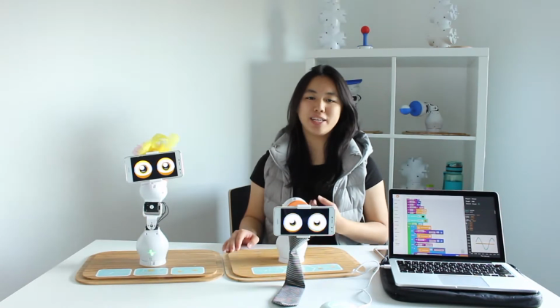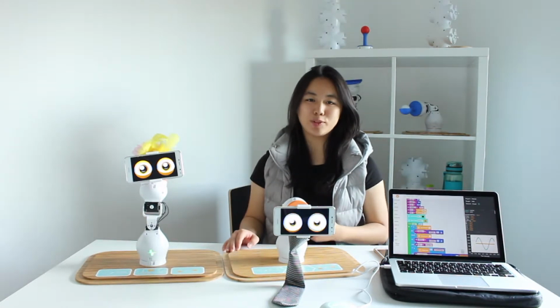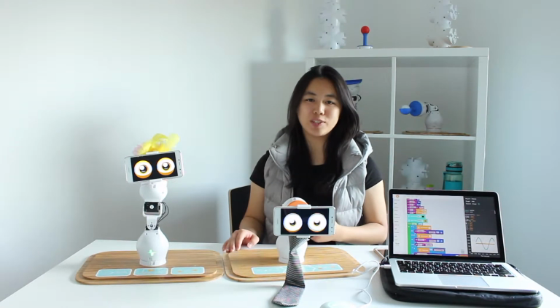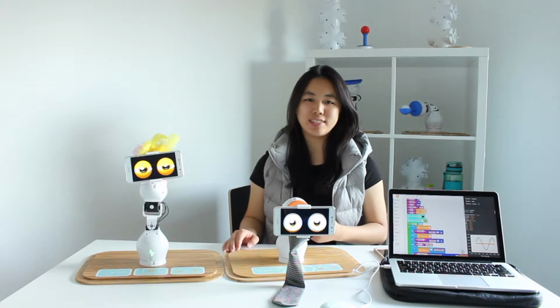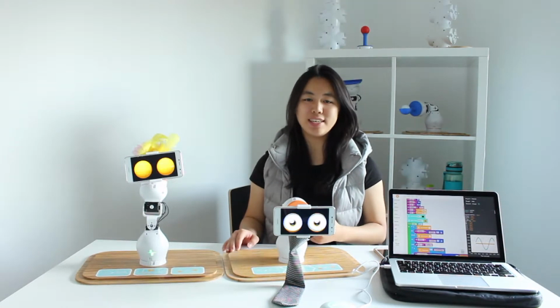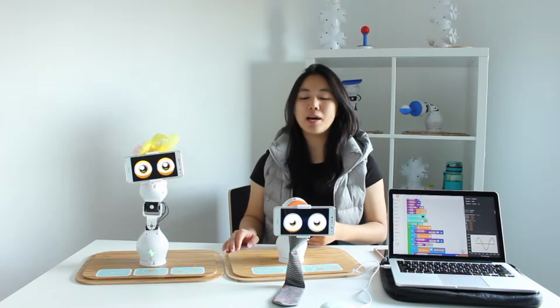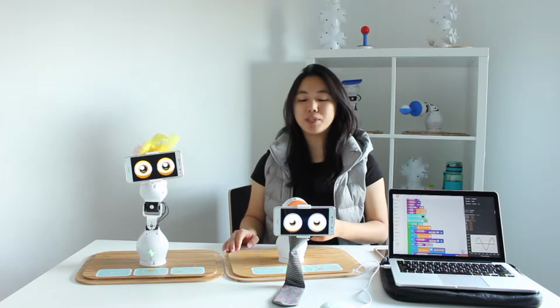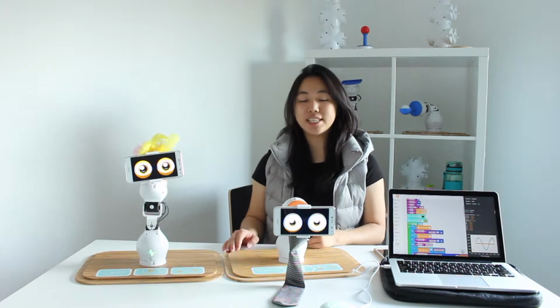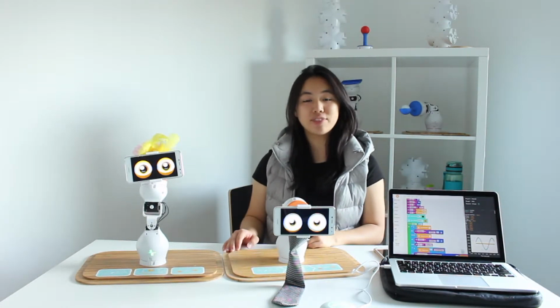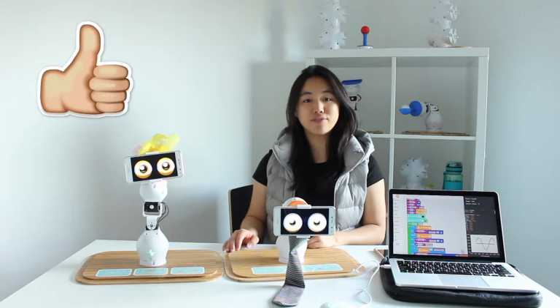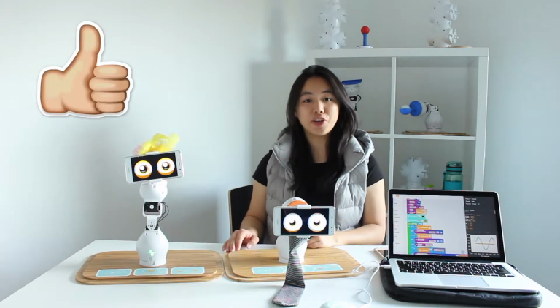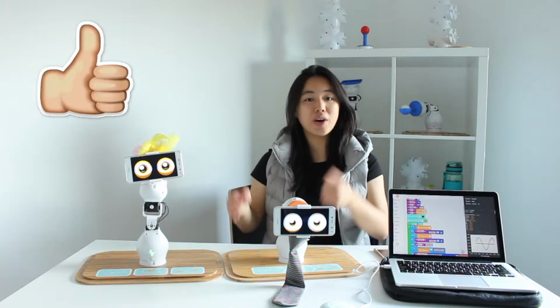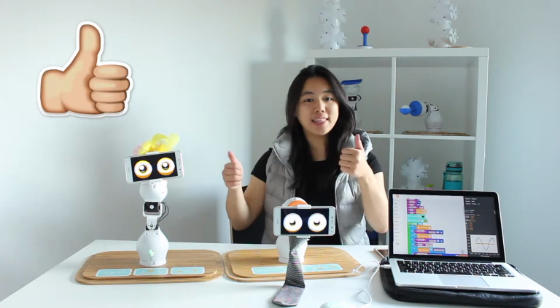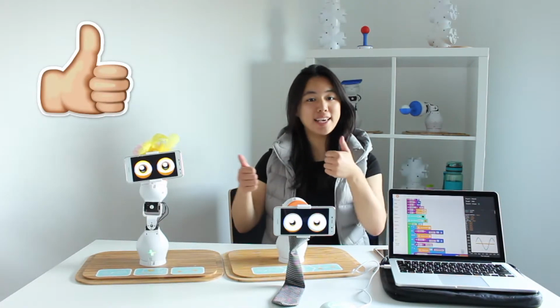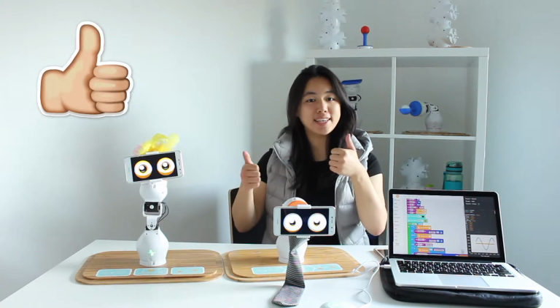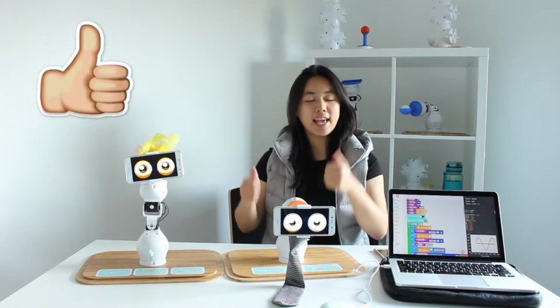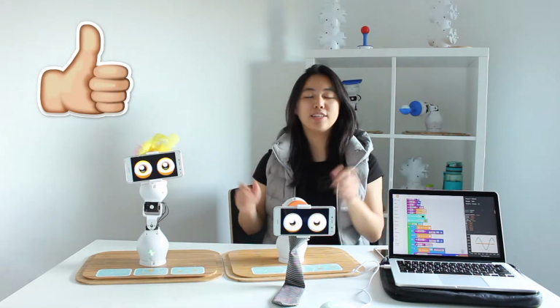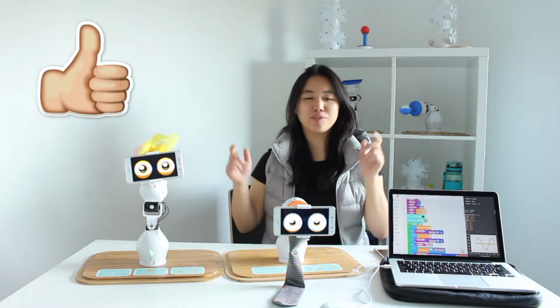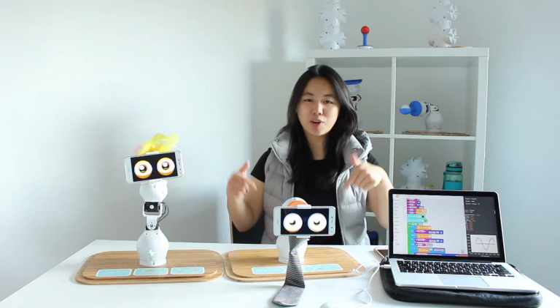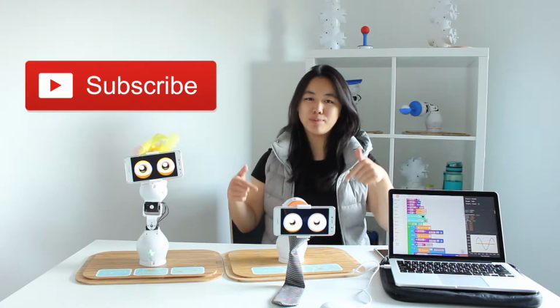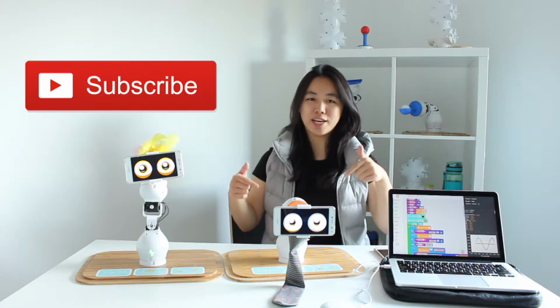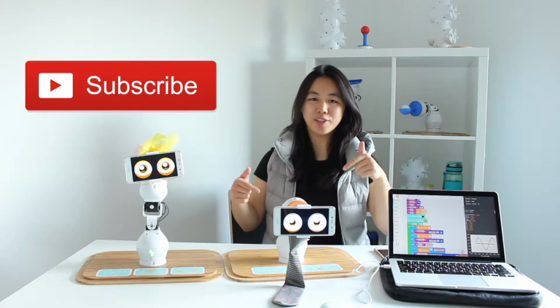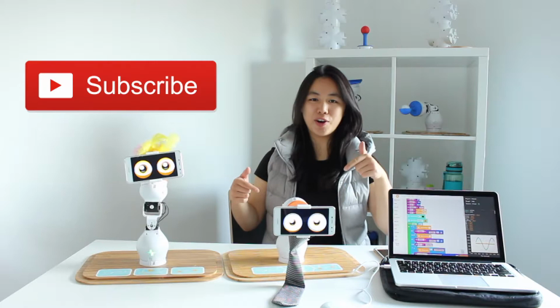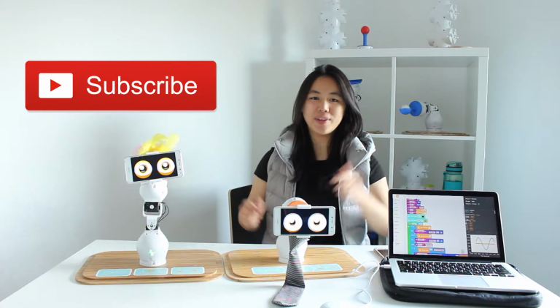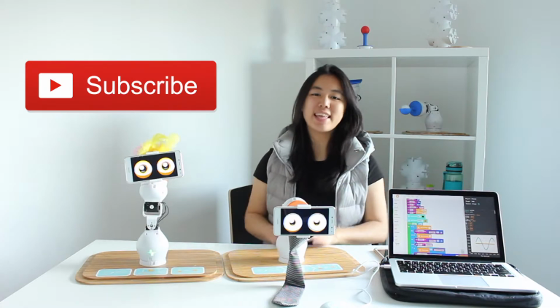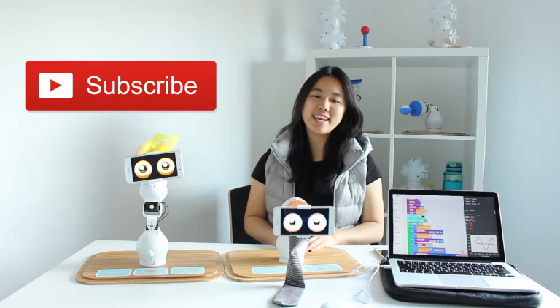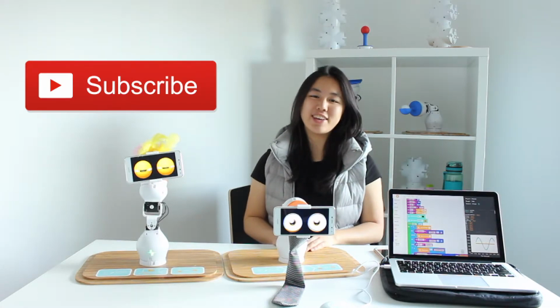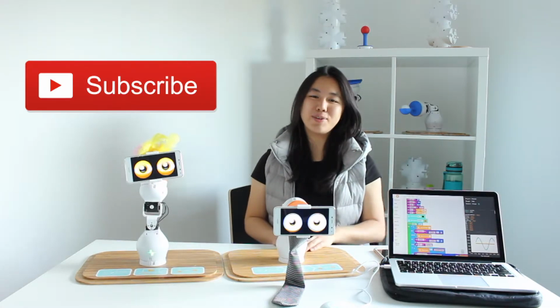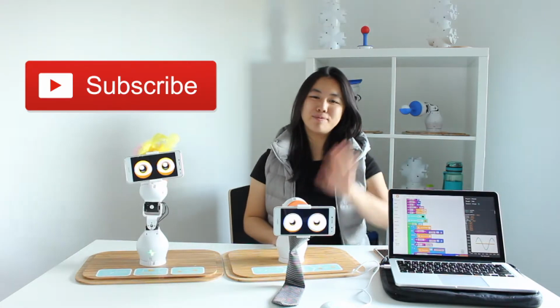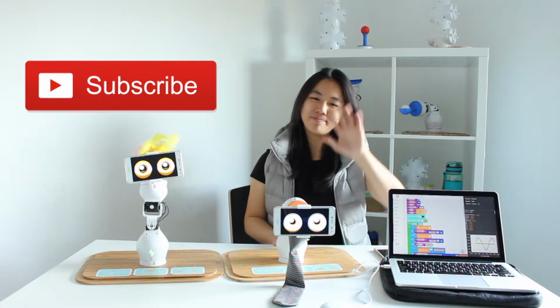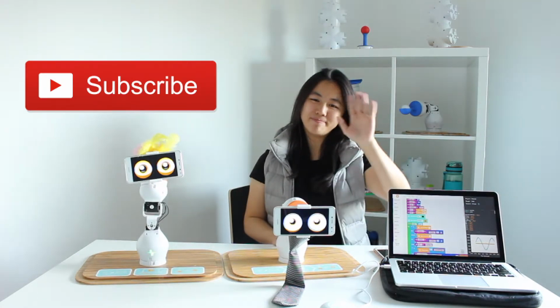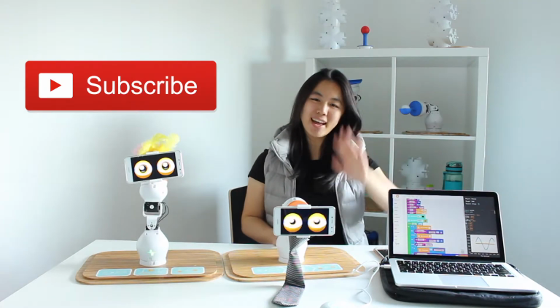My name is Christy. Please give this video a like and subscribe down below. Thank you! Bye!